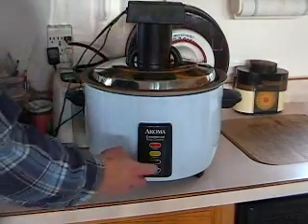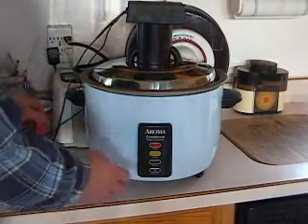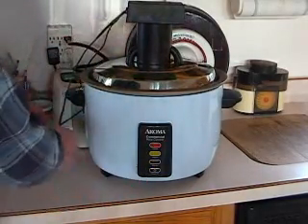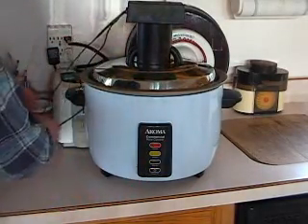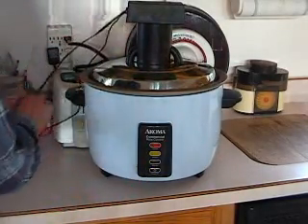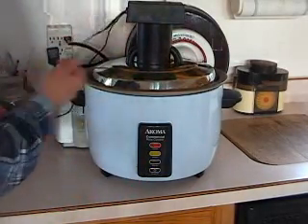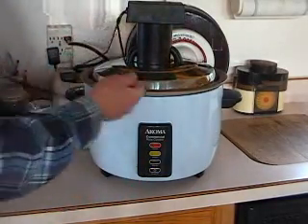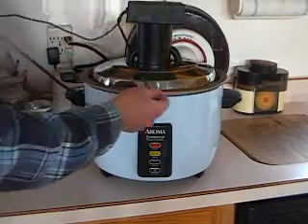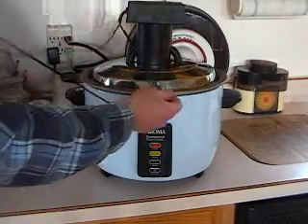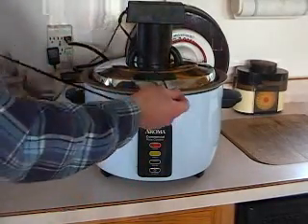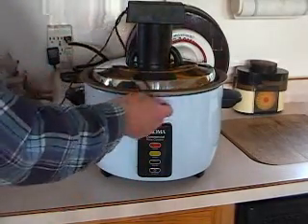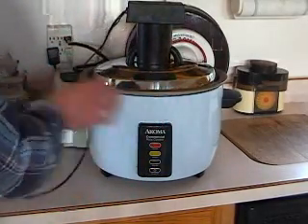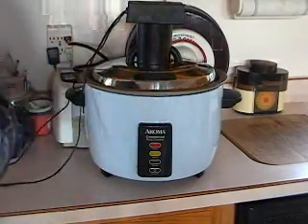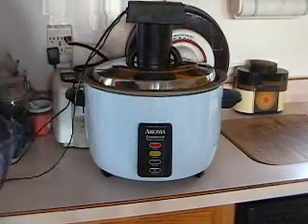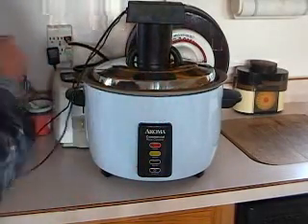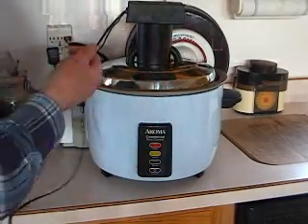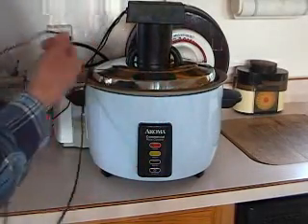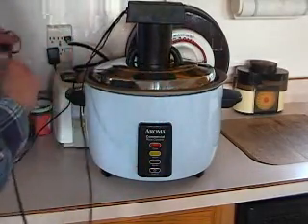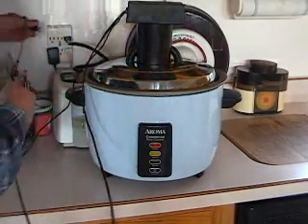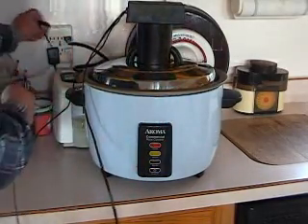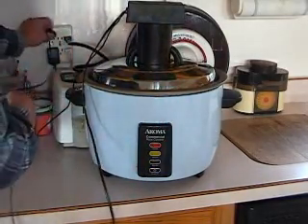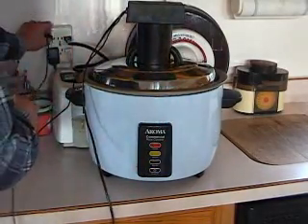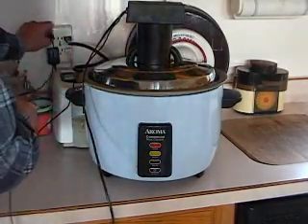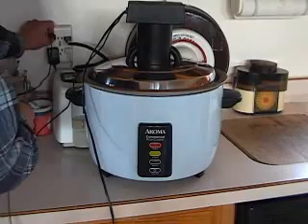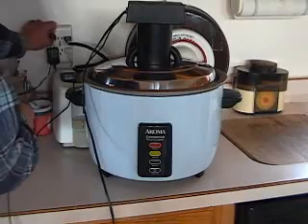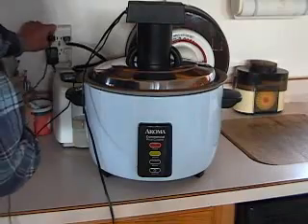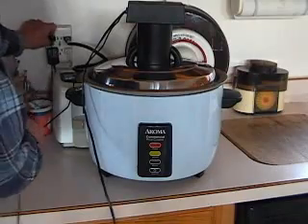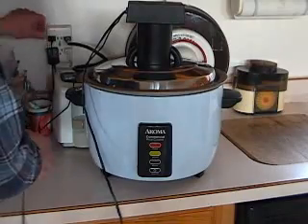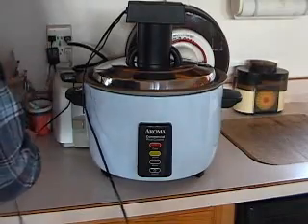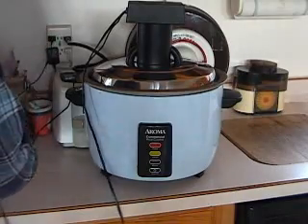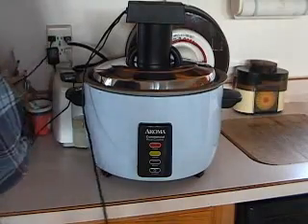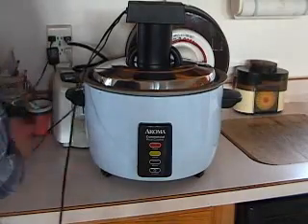Plug the controller and the rice cooker into a 110 outlet and connect the controller to the rice cooker.